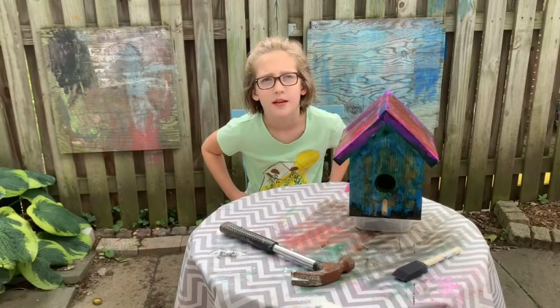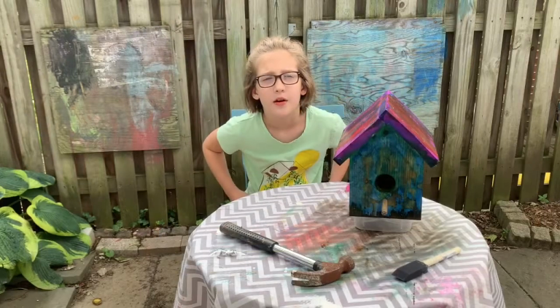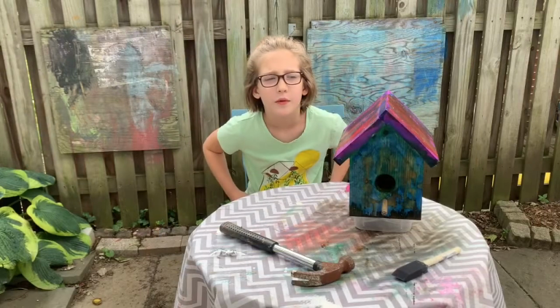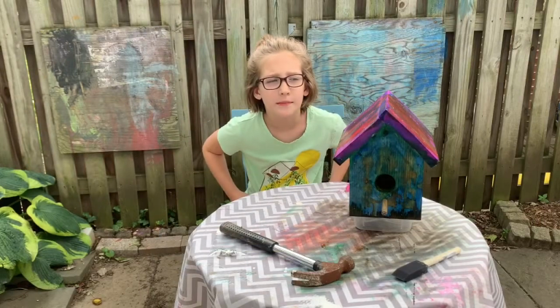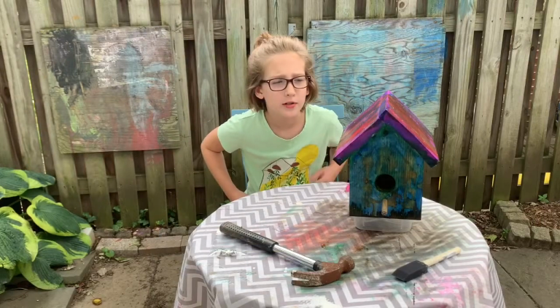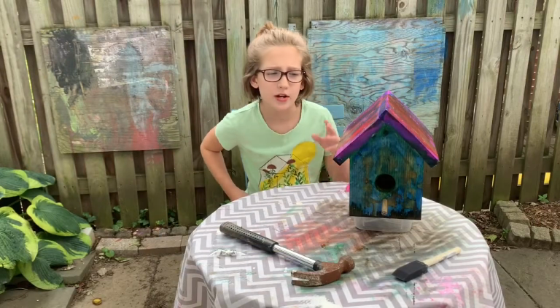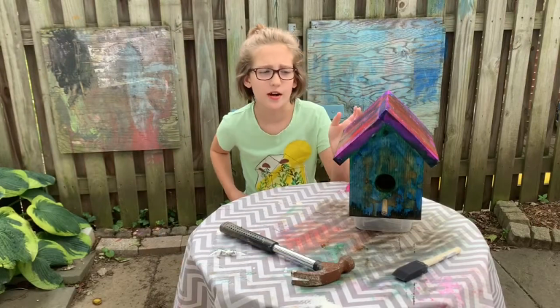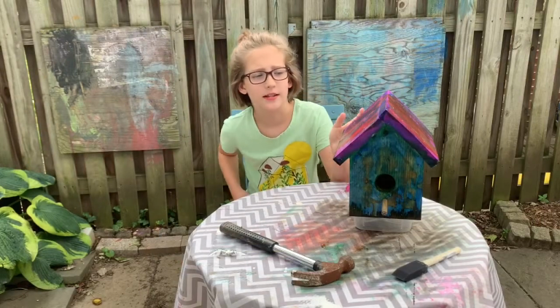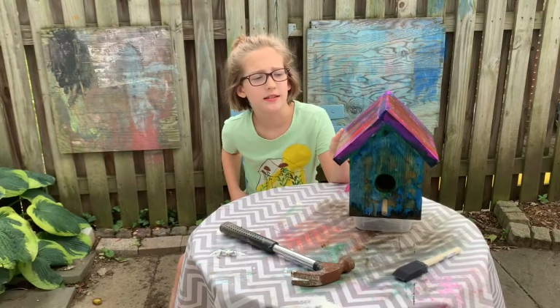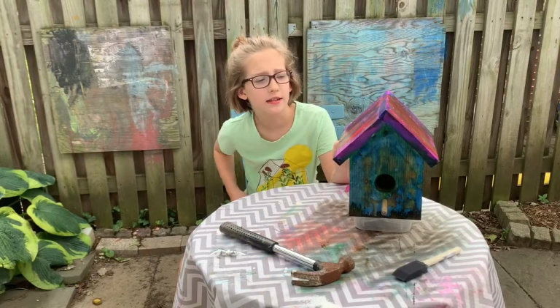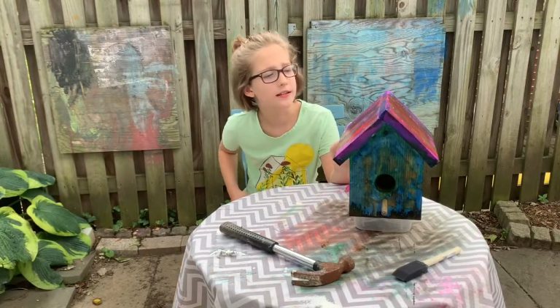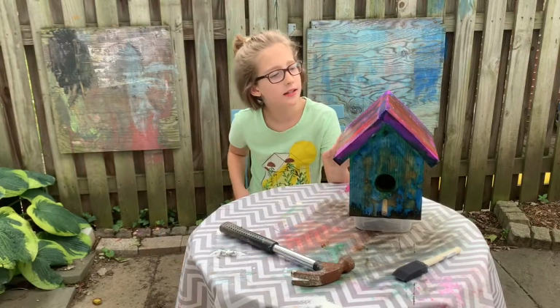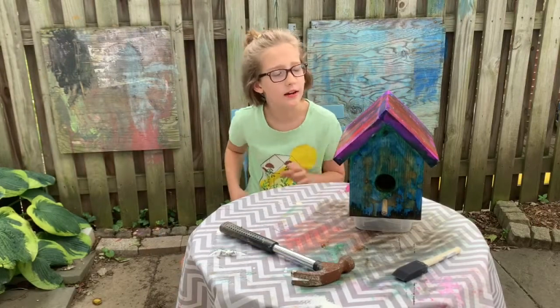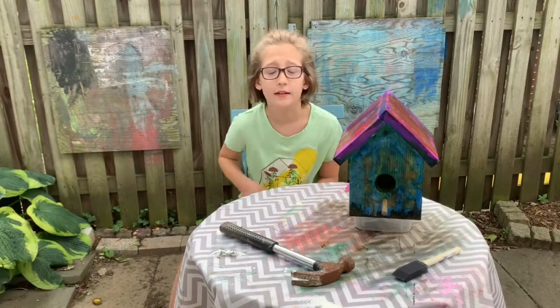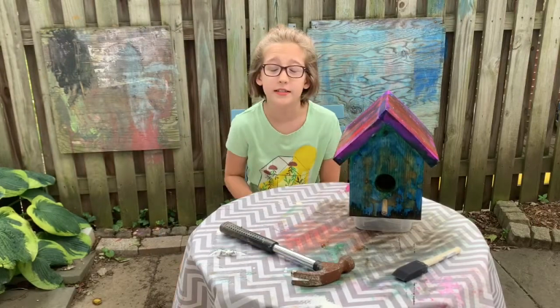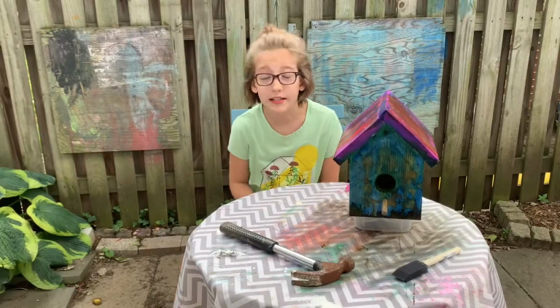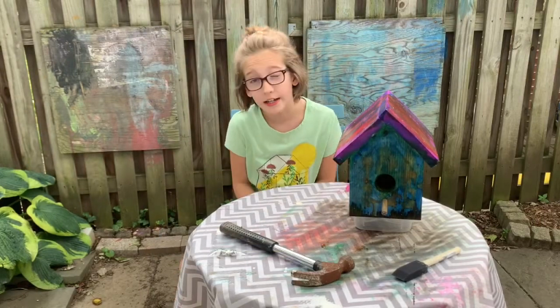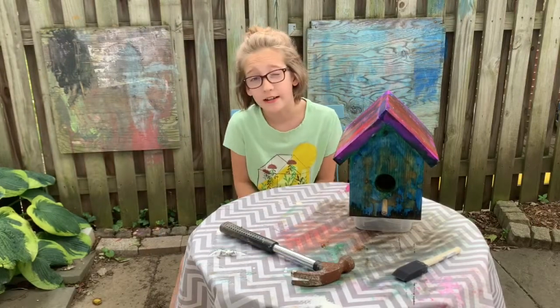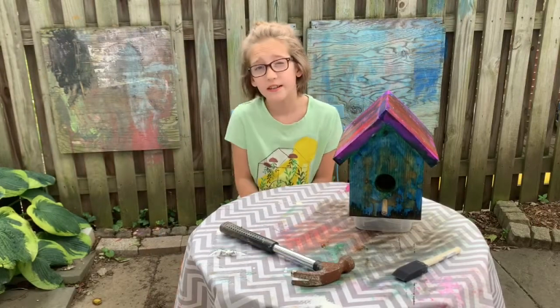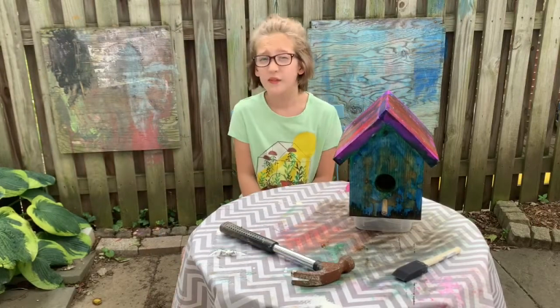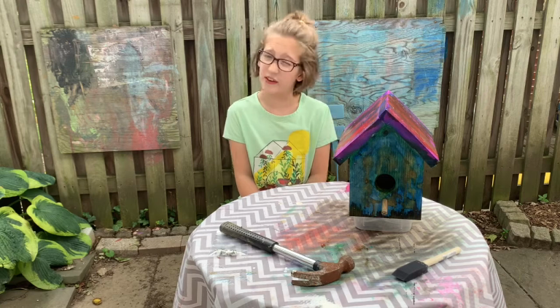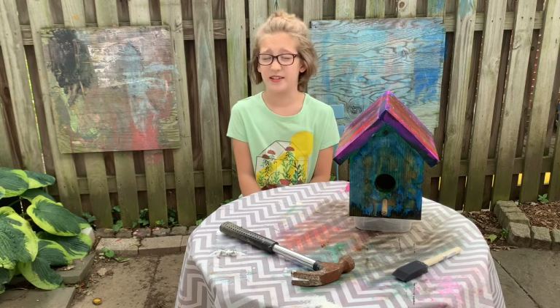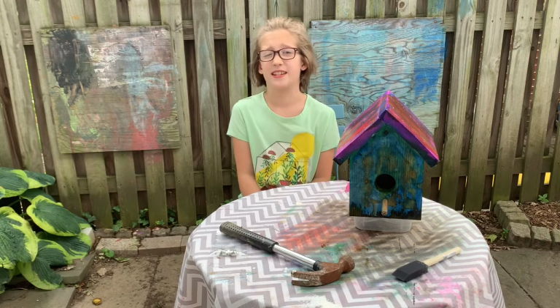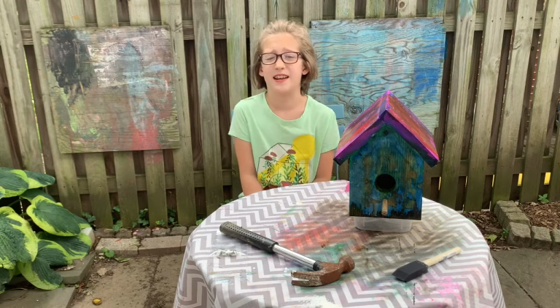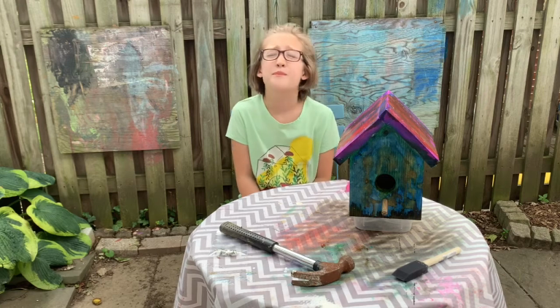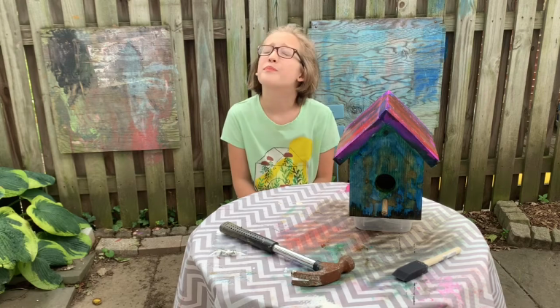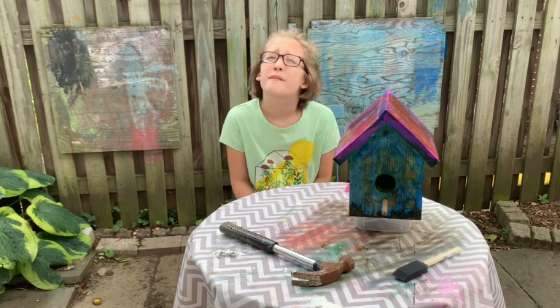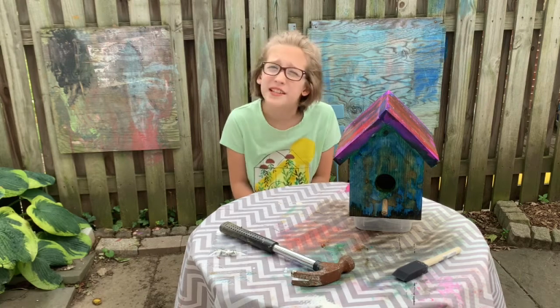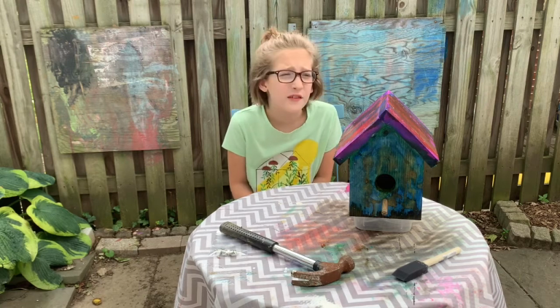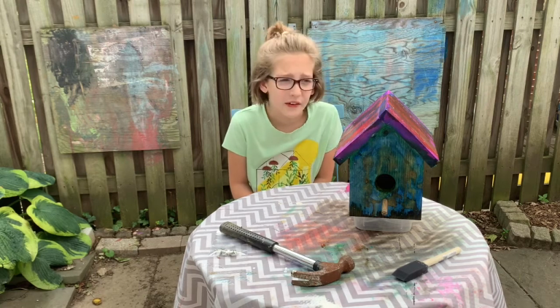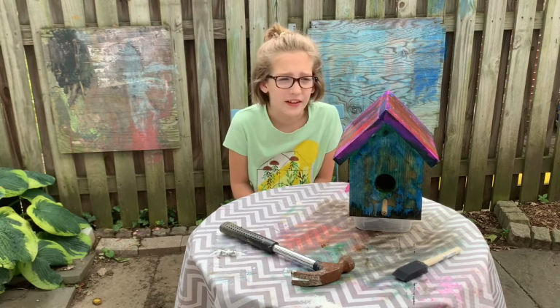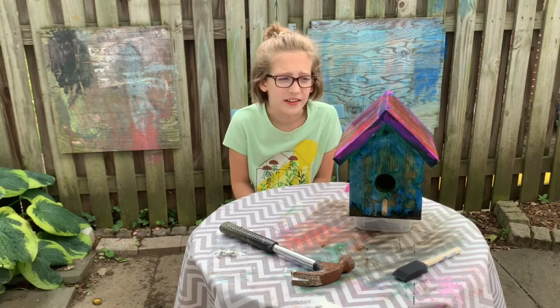When the Mod Podge dries, it's clear — sticky, very sticky — but still very clear.